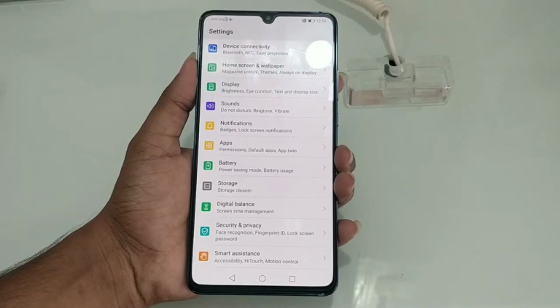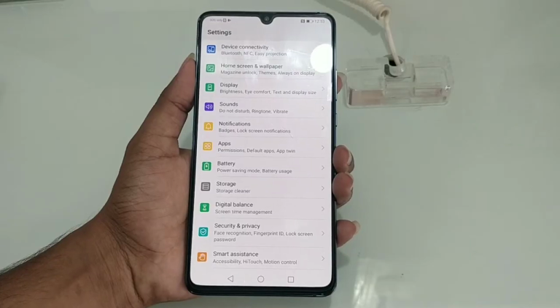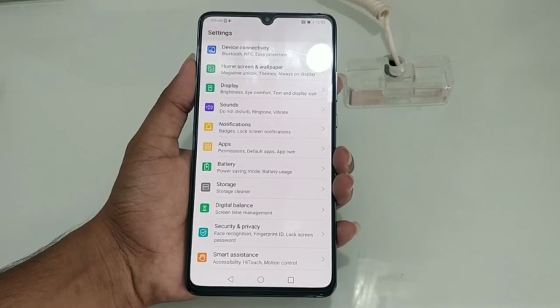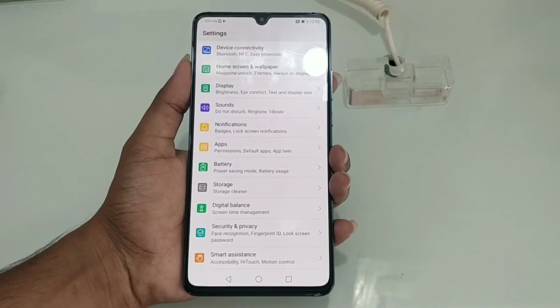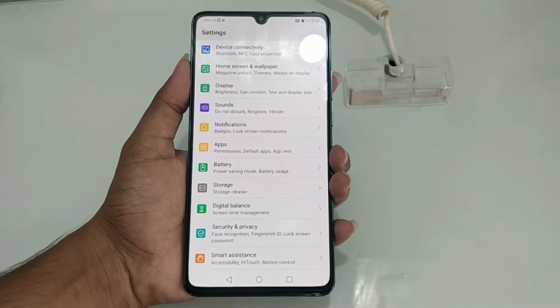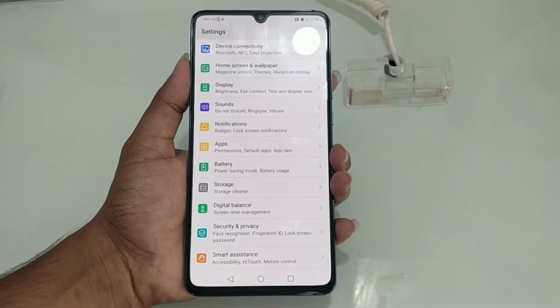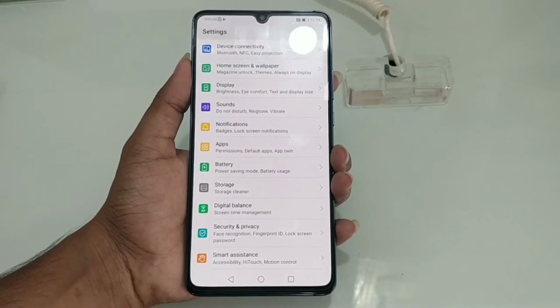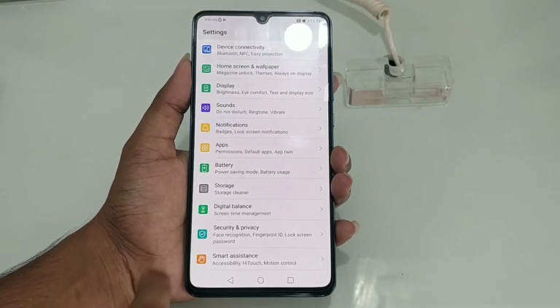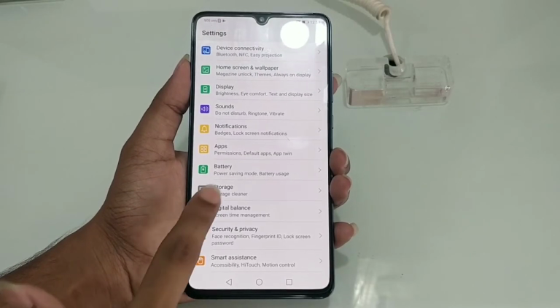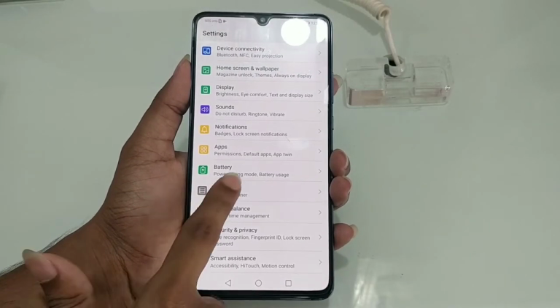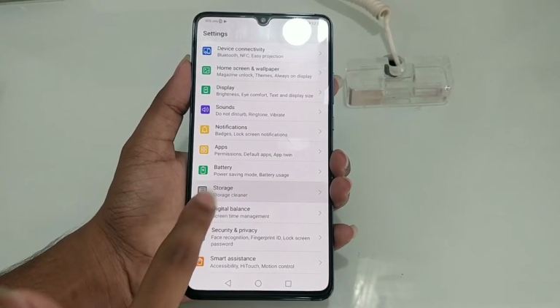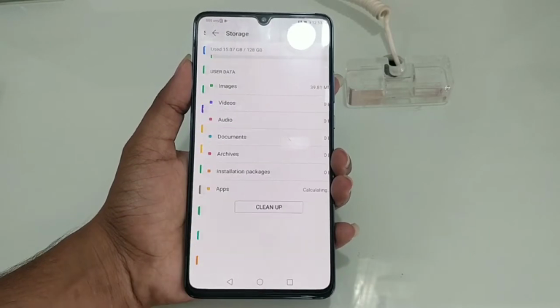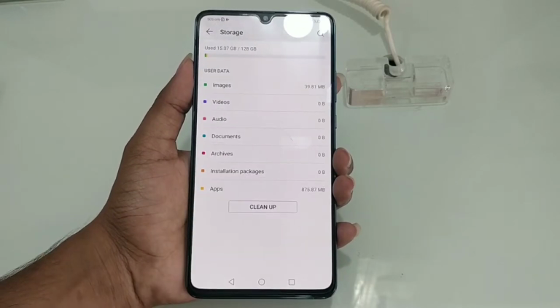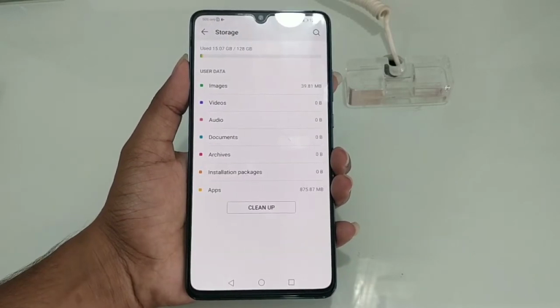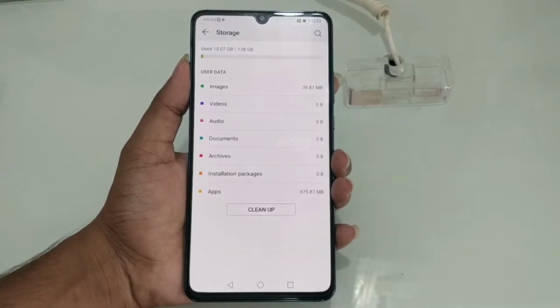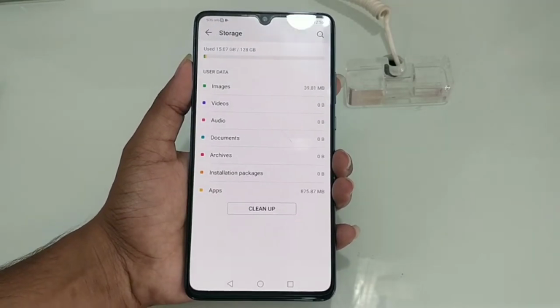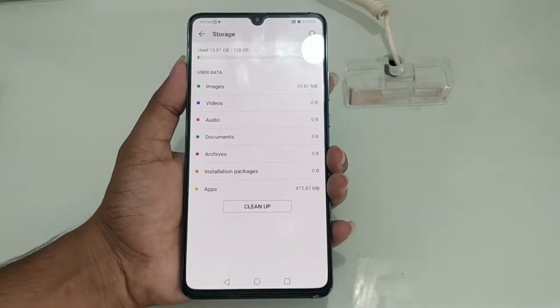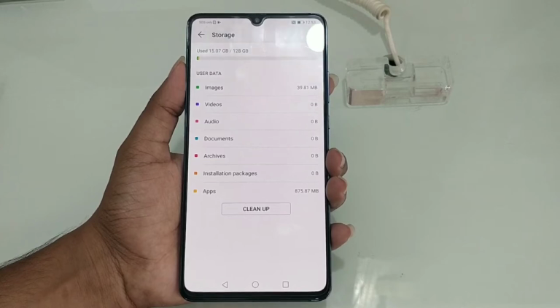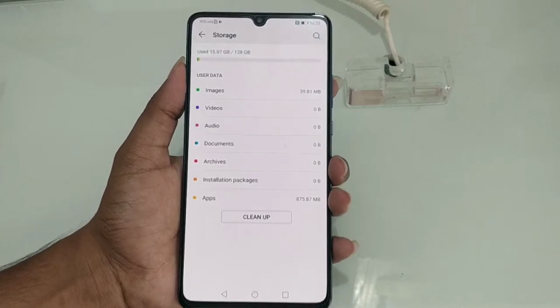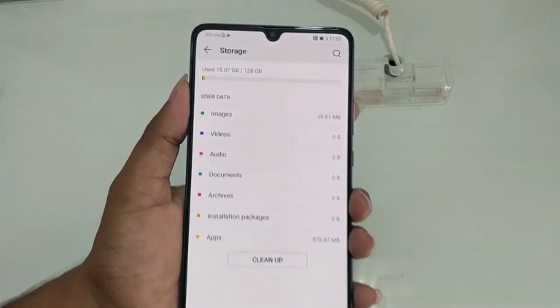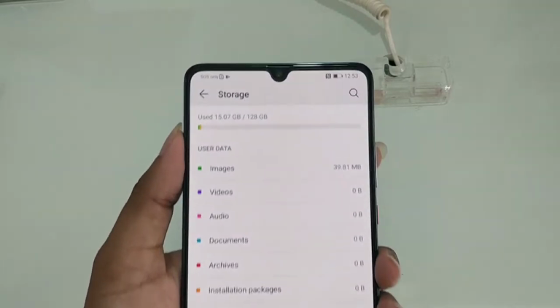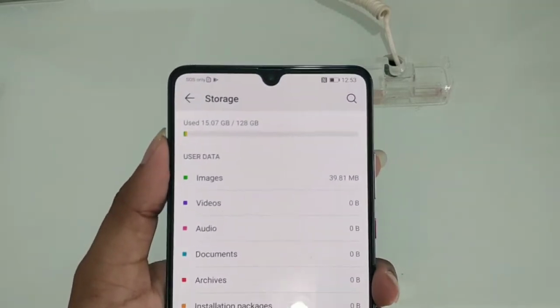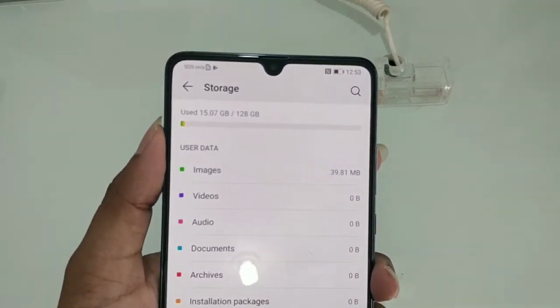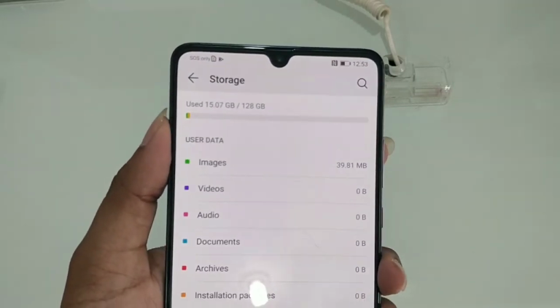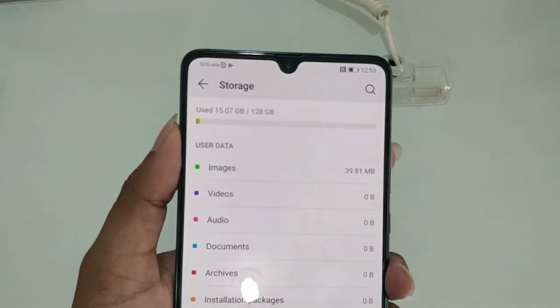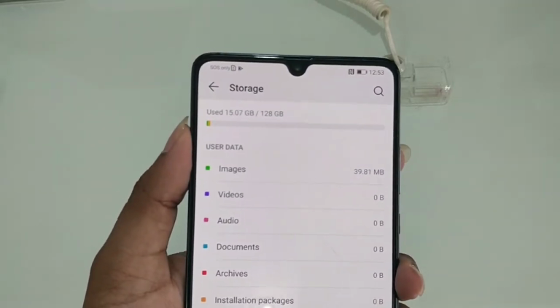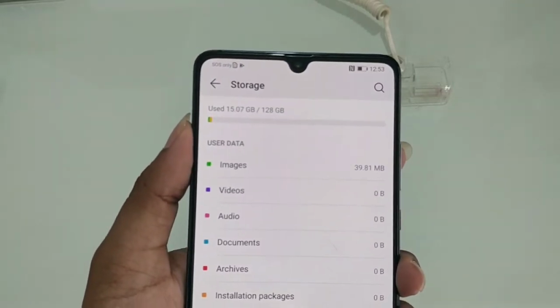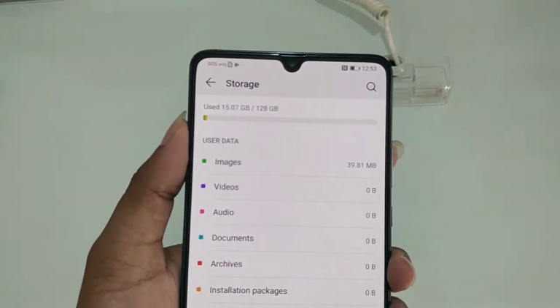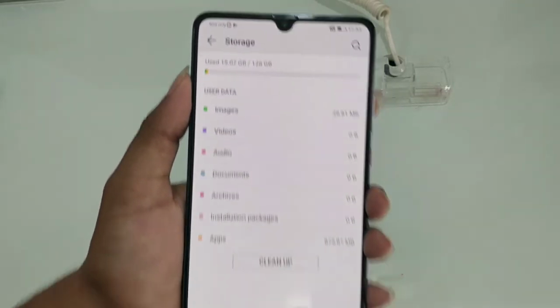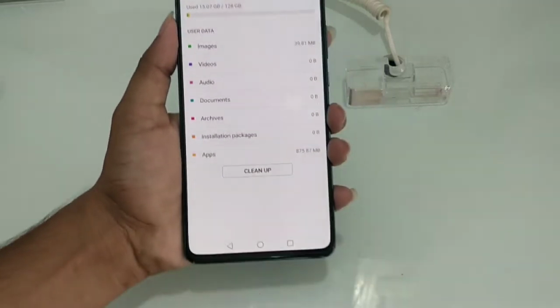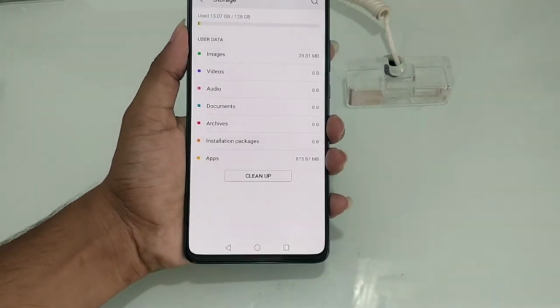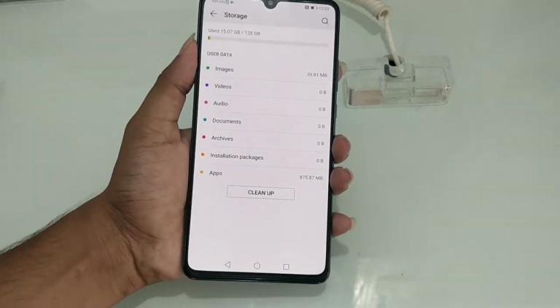Next we have storage. We have the 128GB variant — 128GB of internal memory.